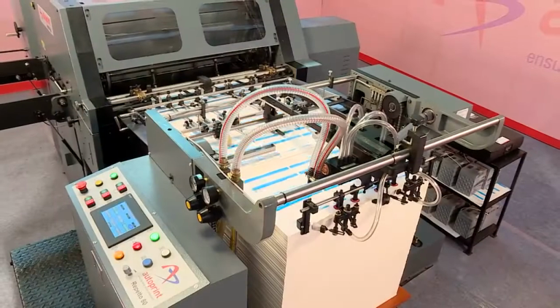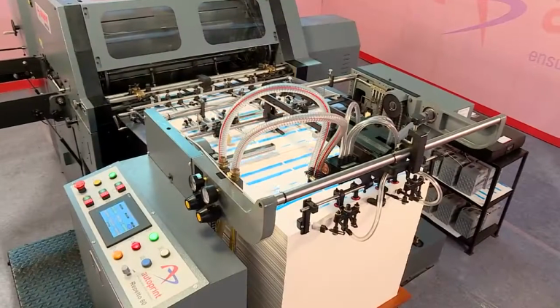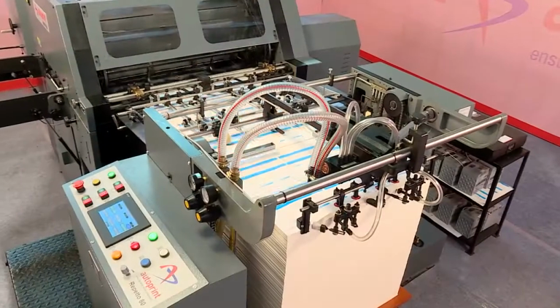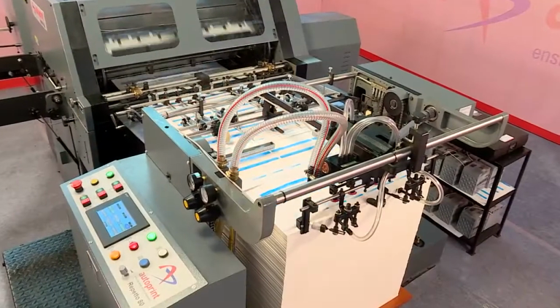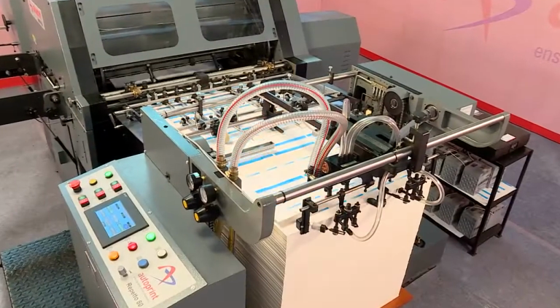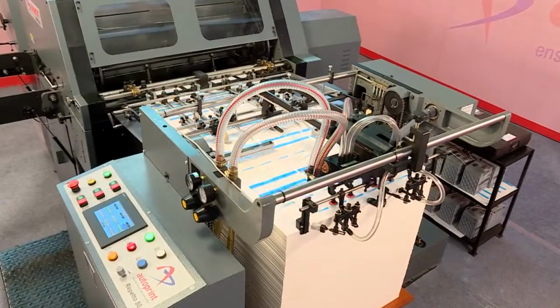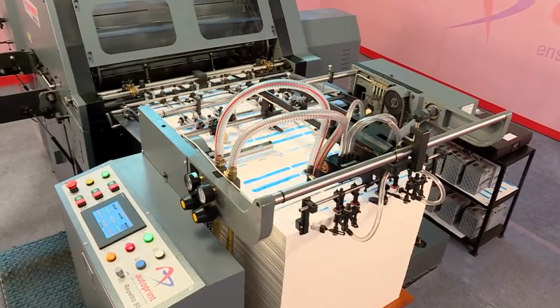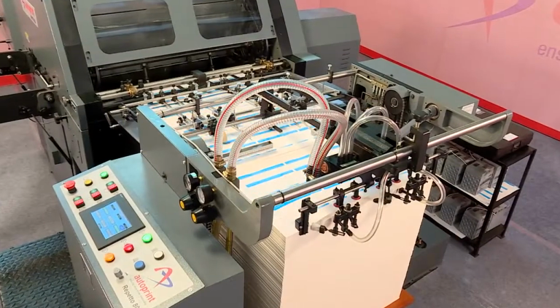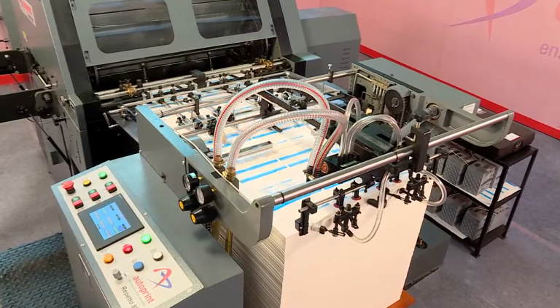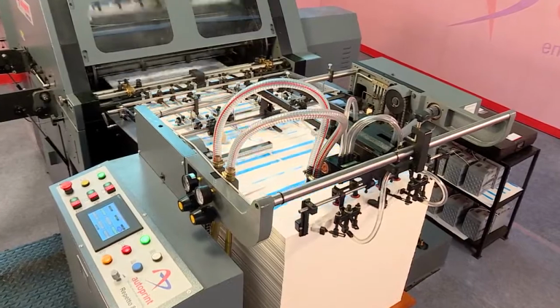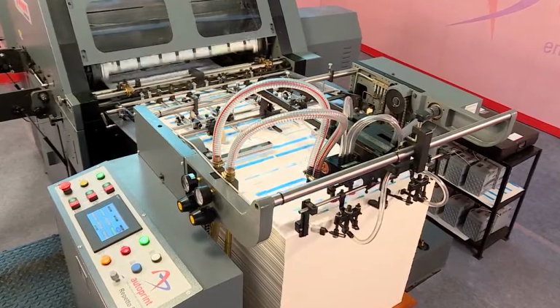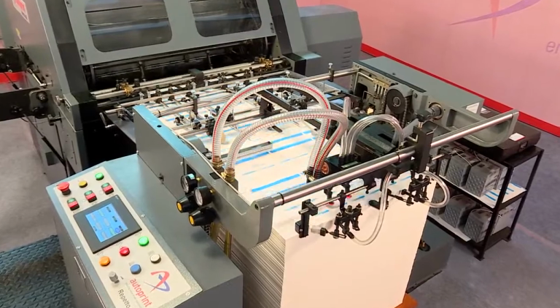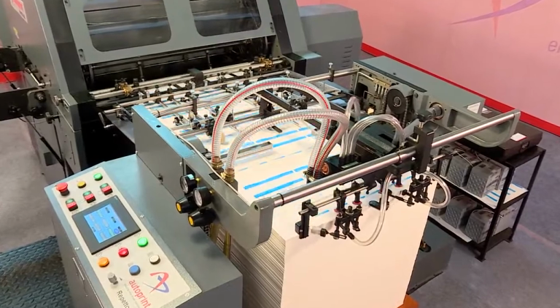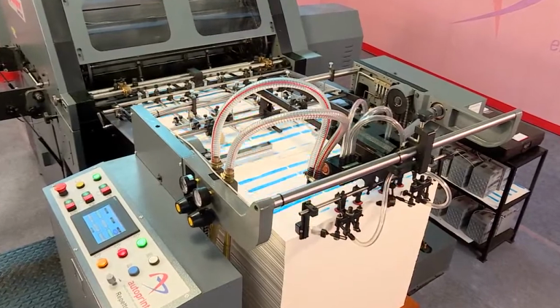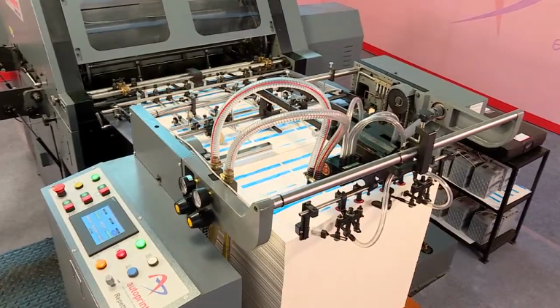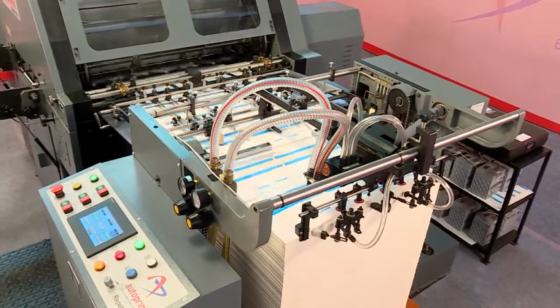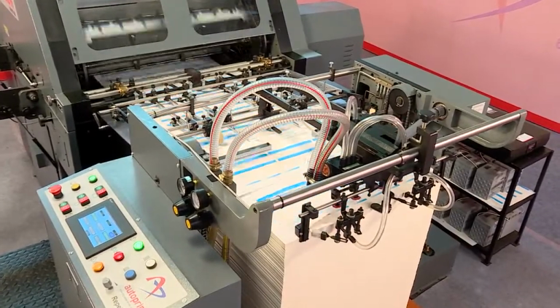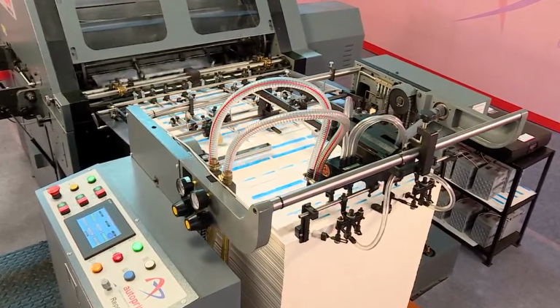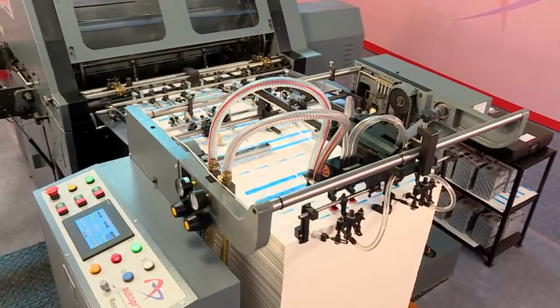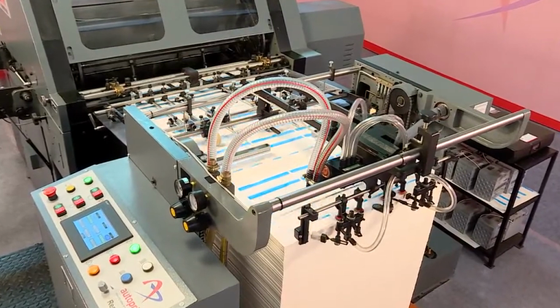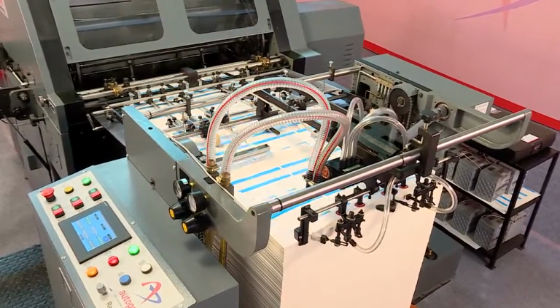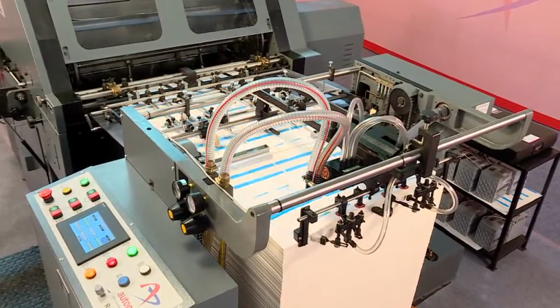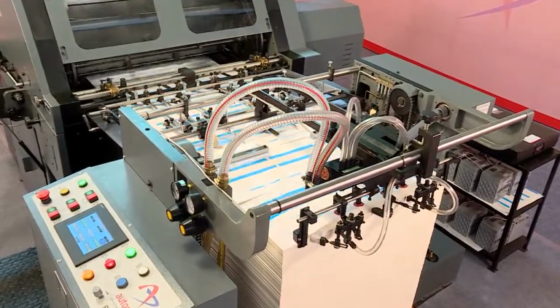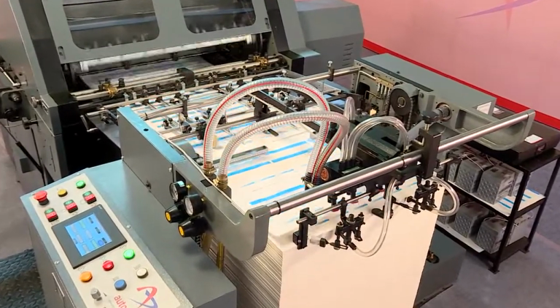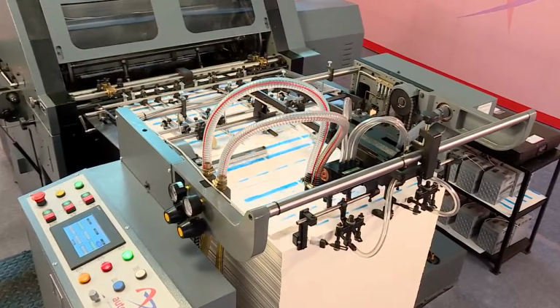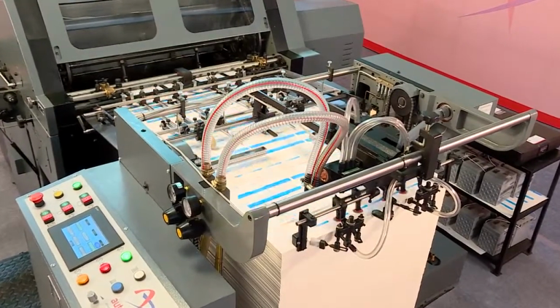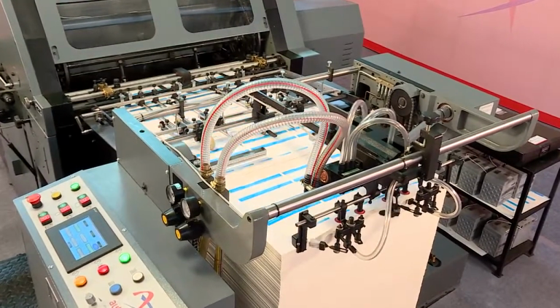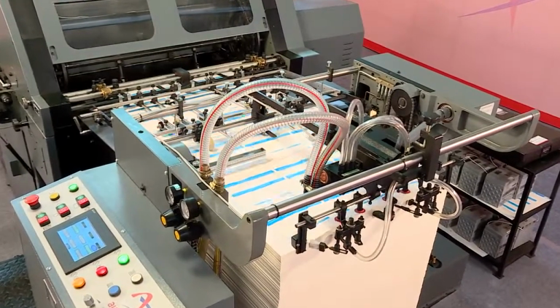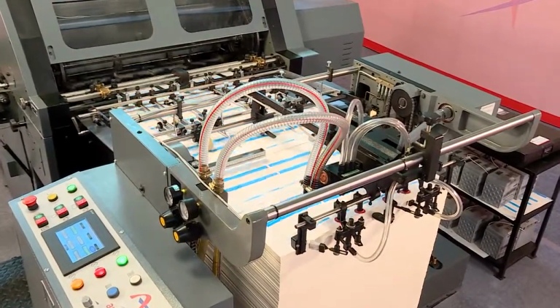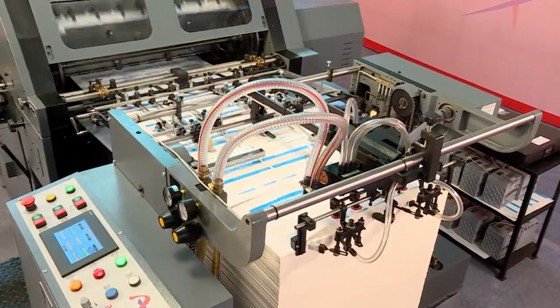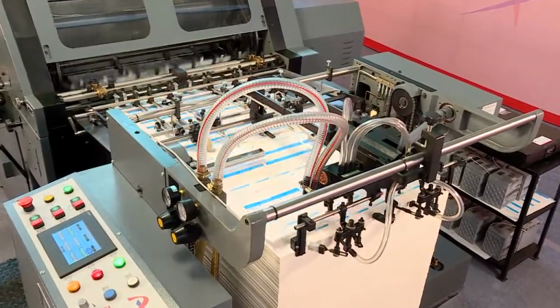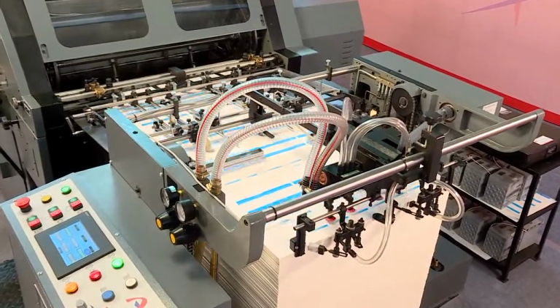The feeder is then set for this cutting. The machine is ready to start production.